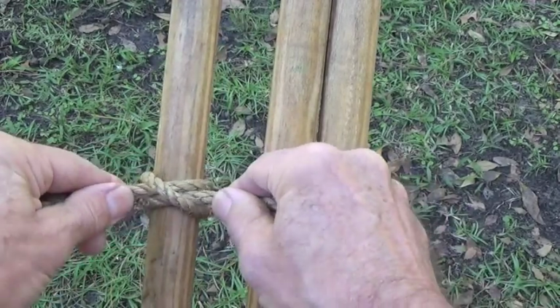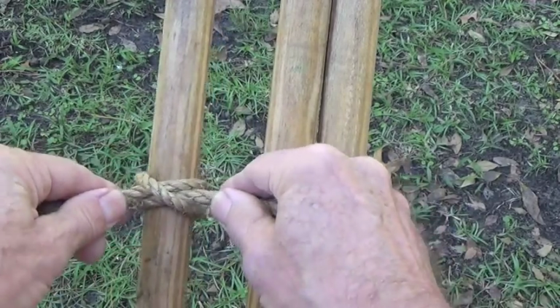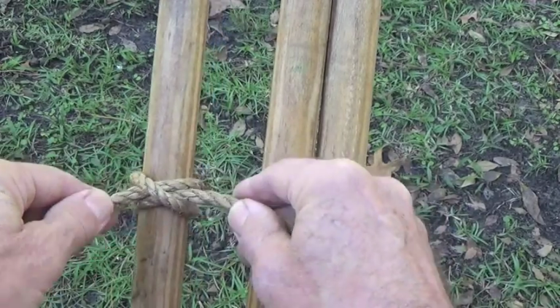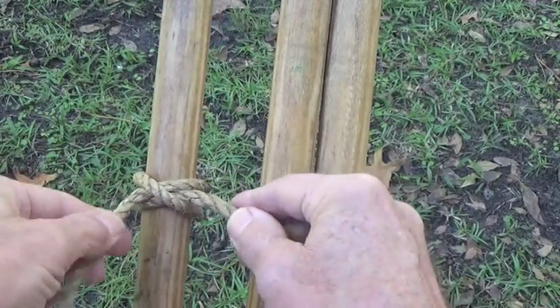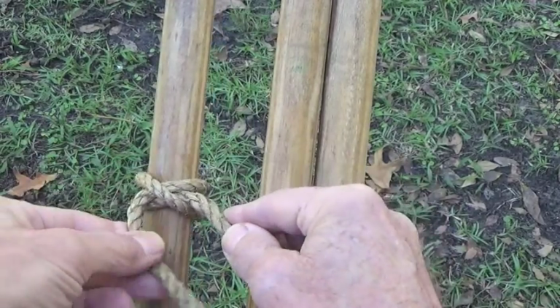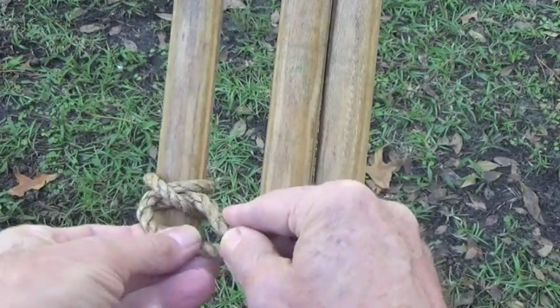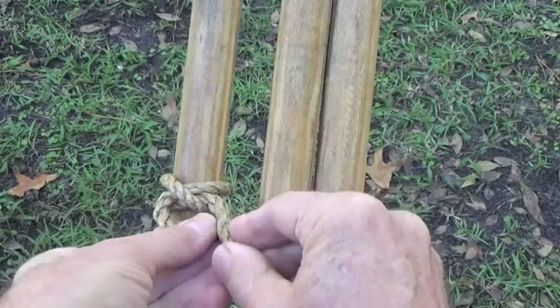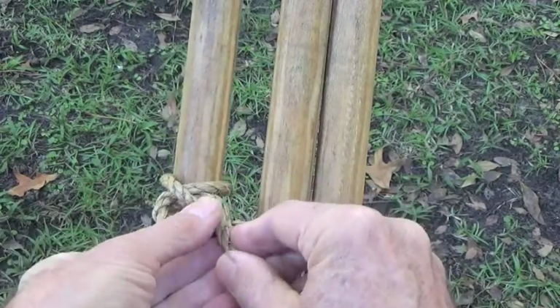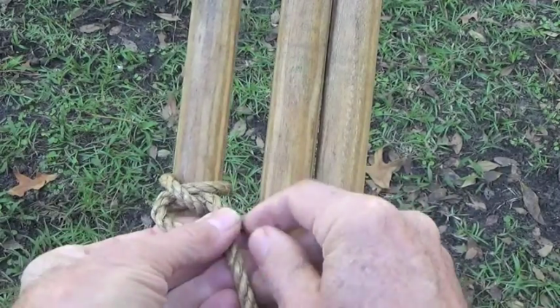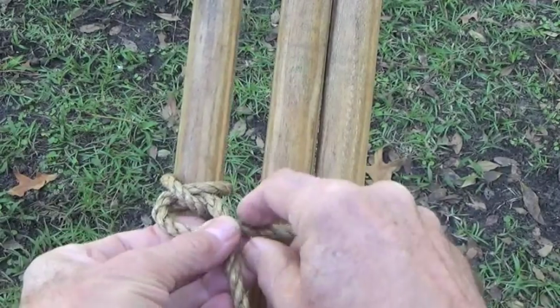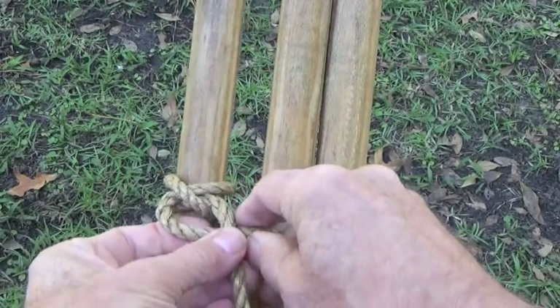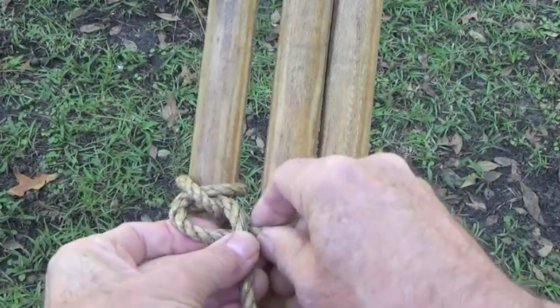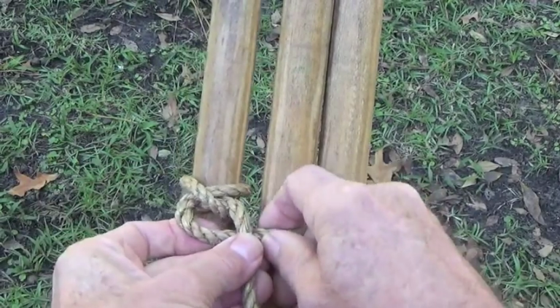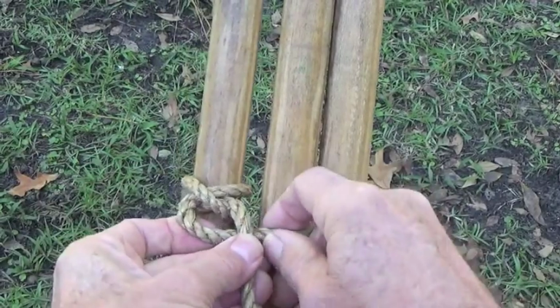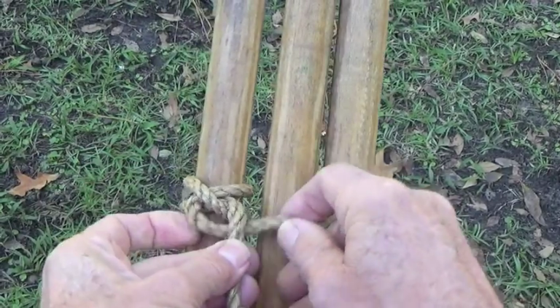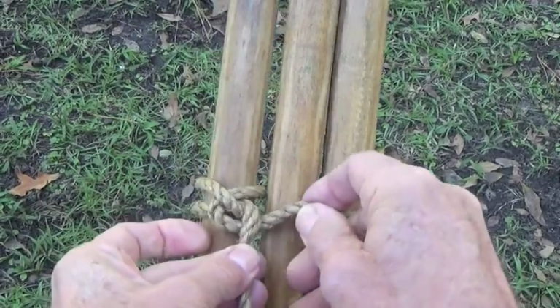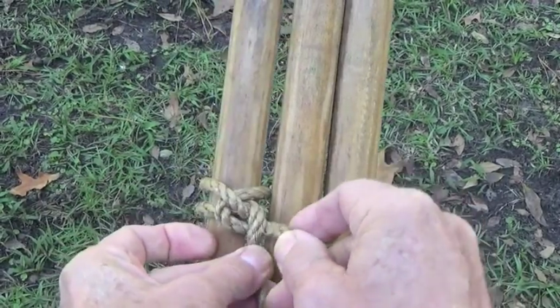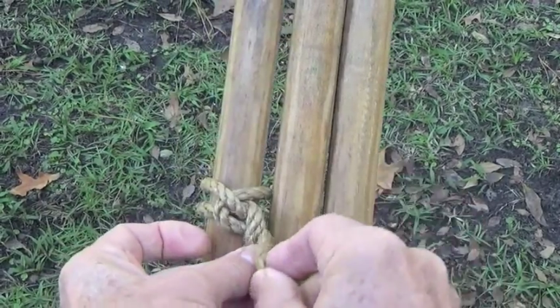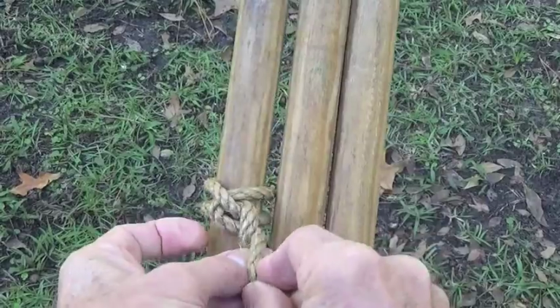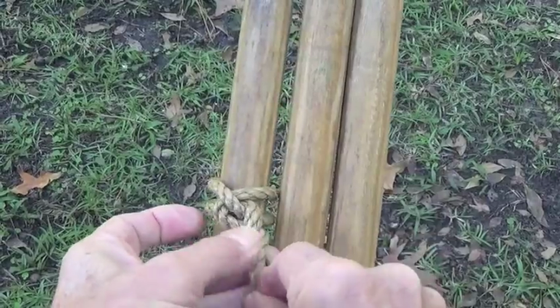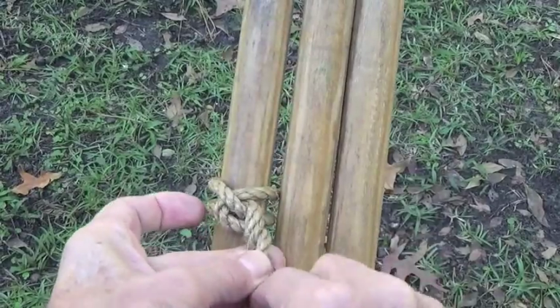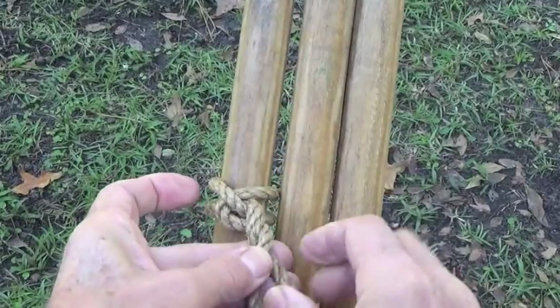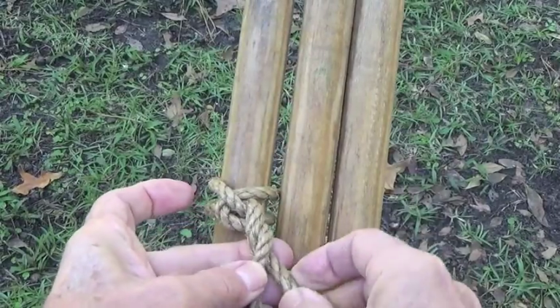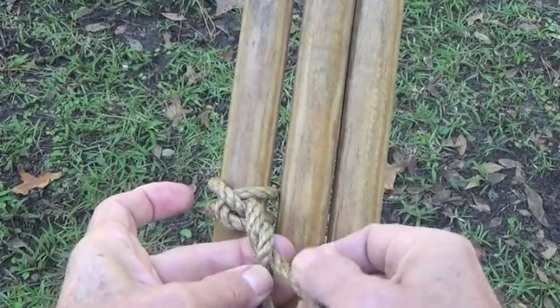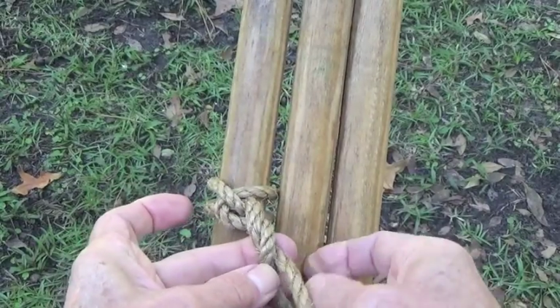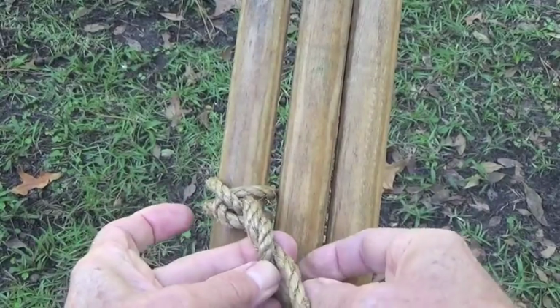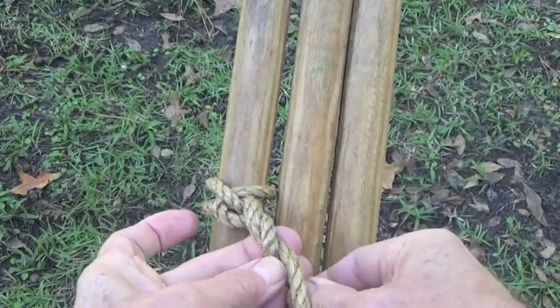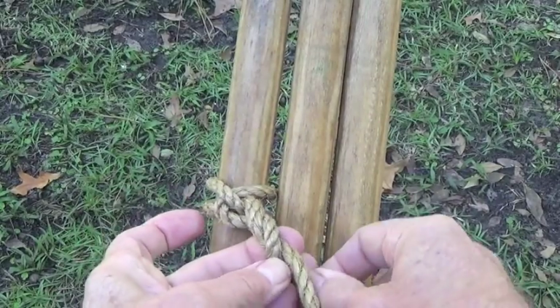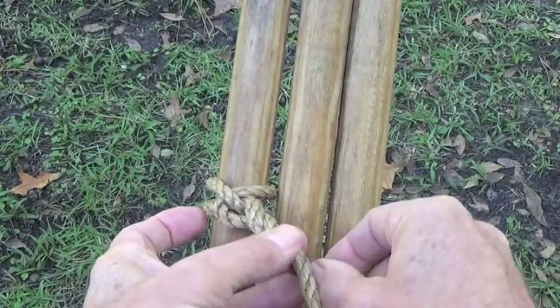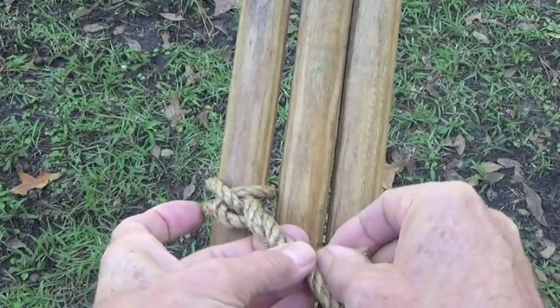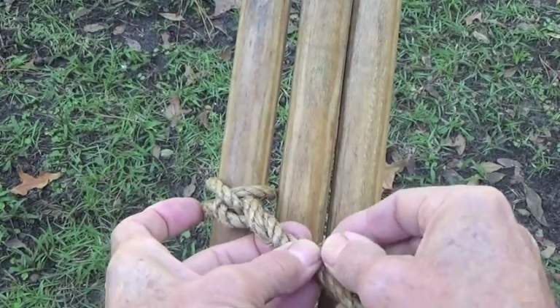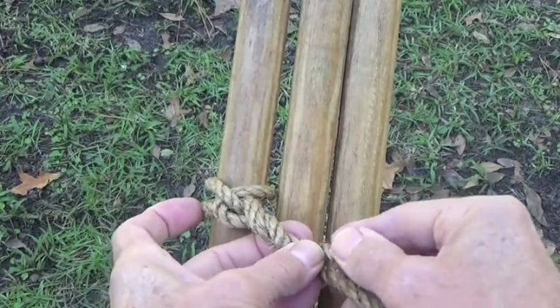As an additional measure, wrap the short tail around the long end of the rope.